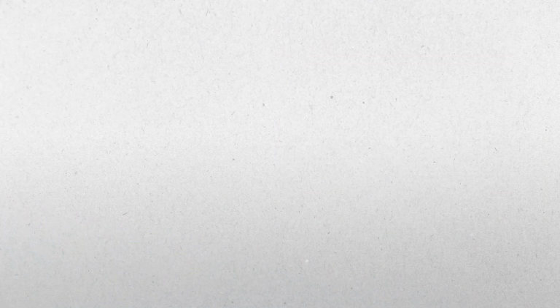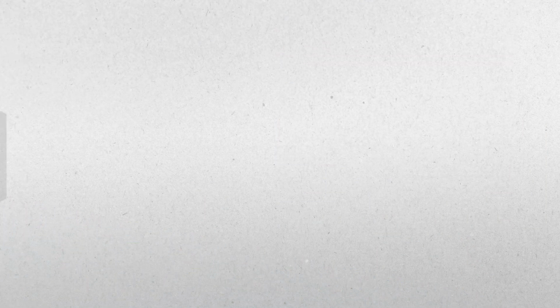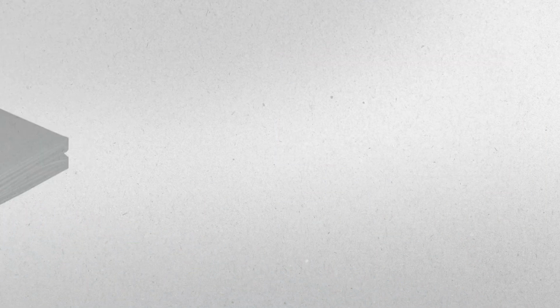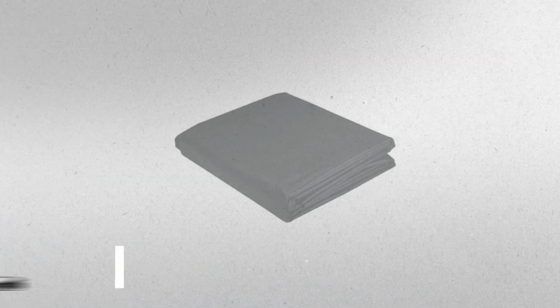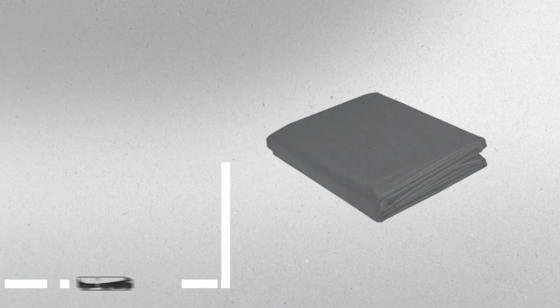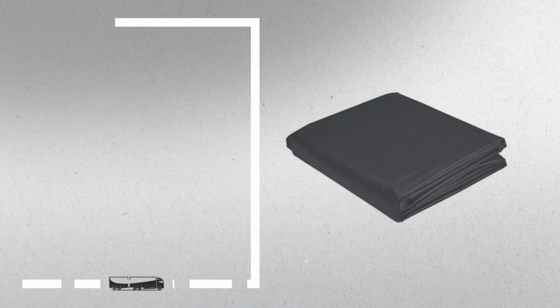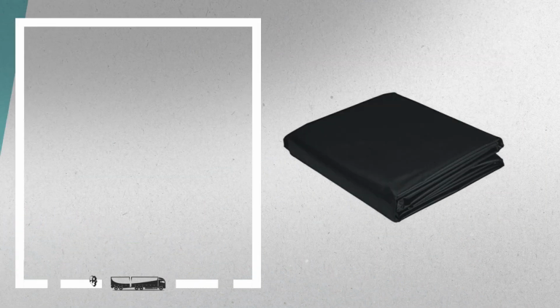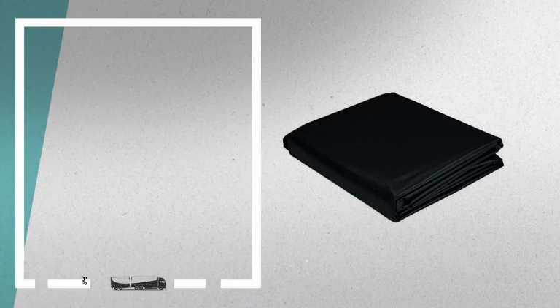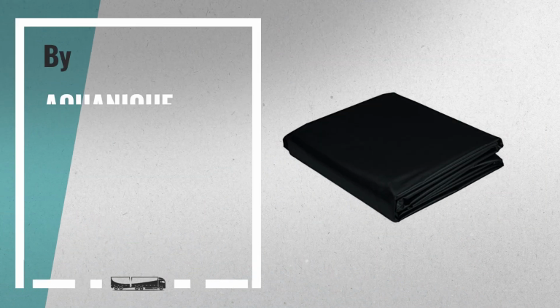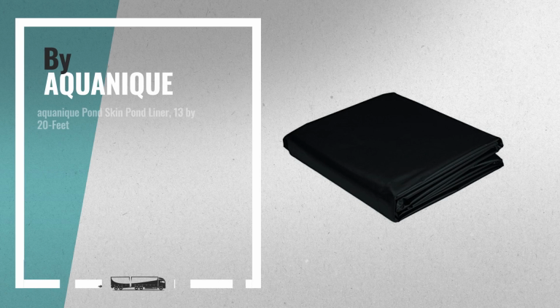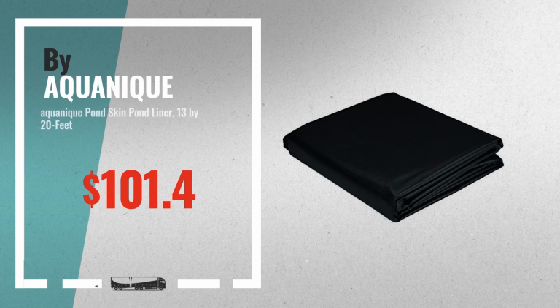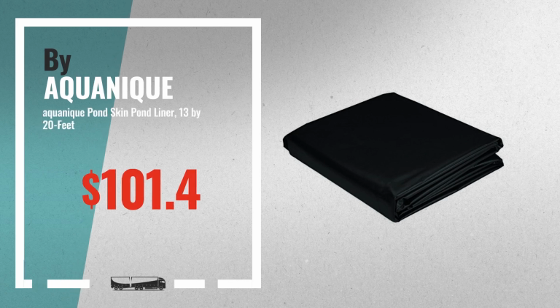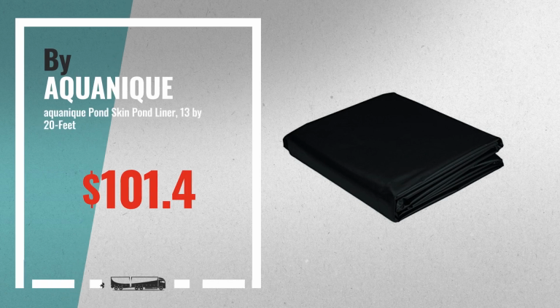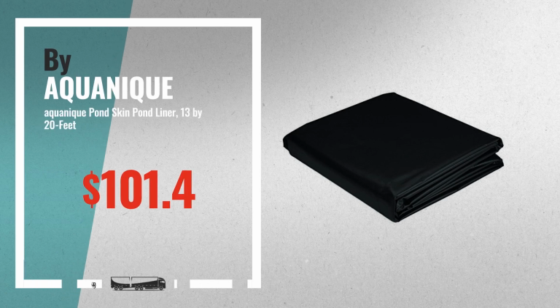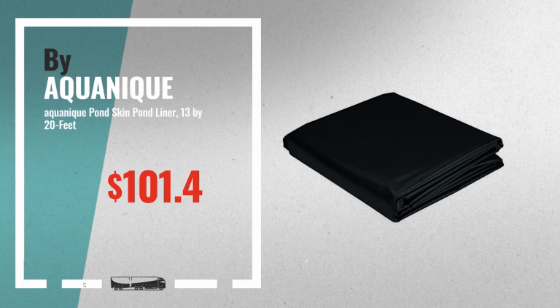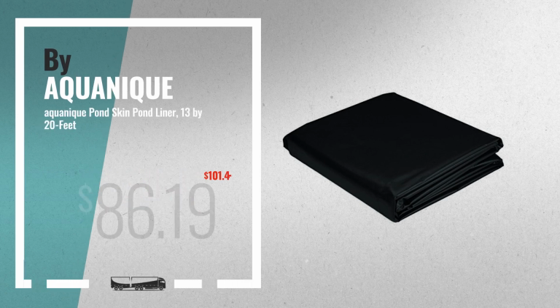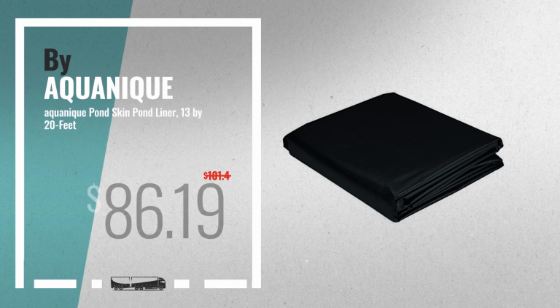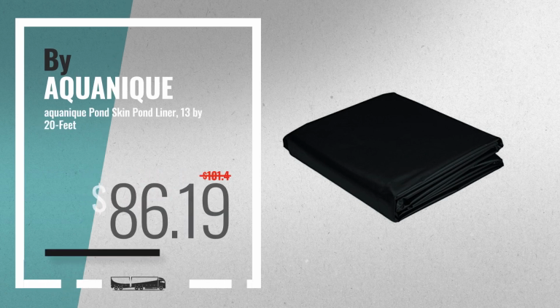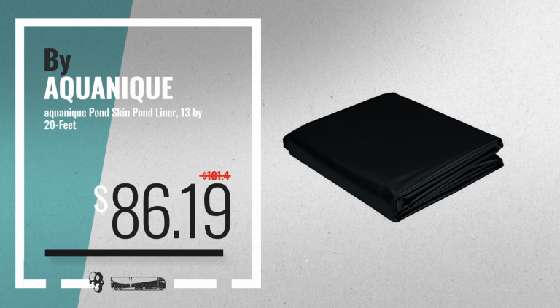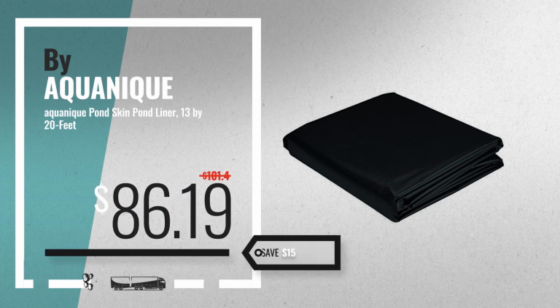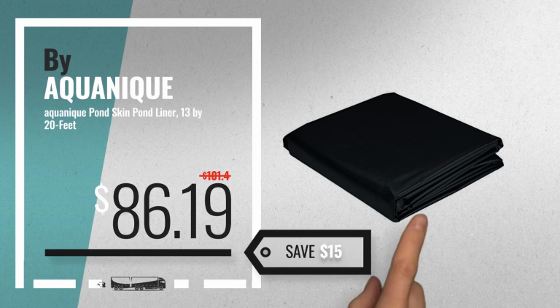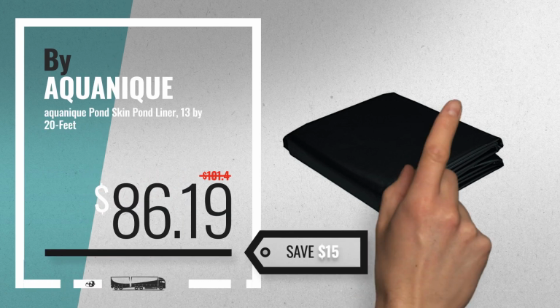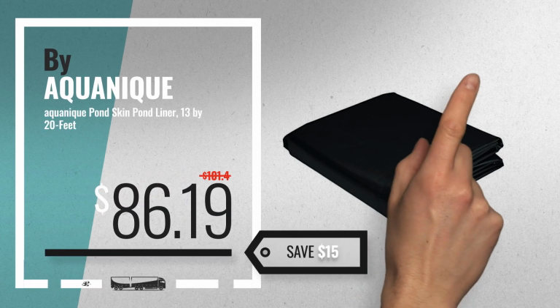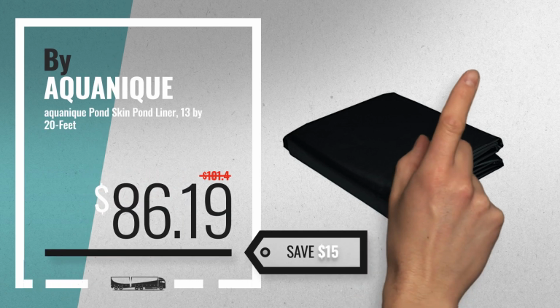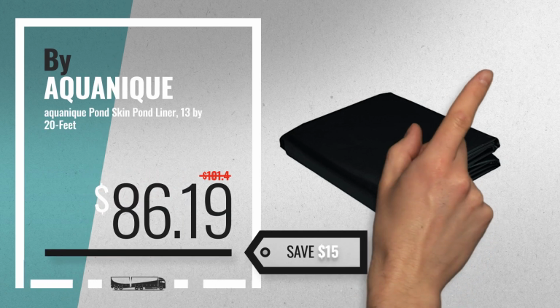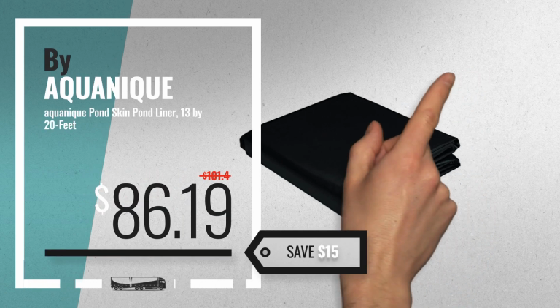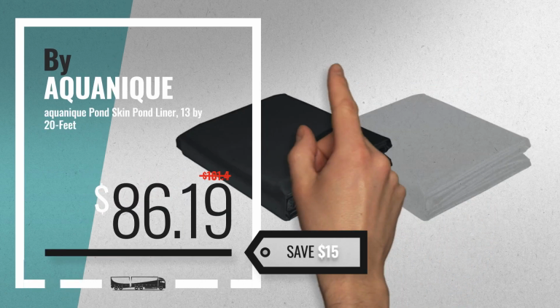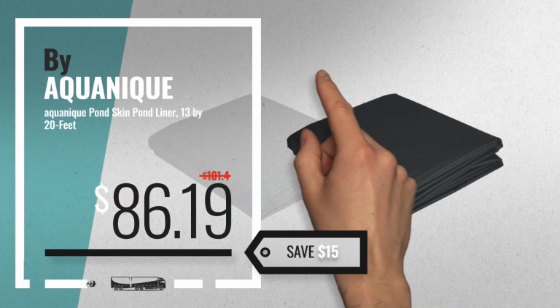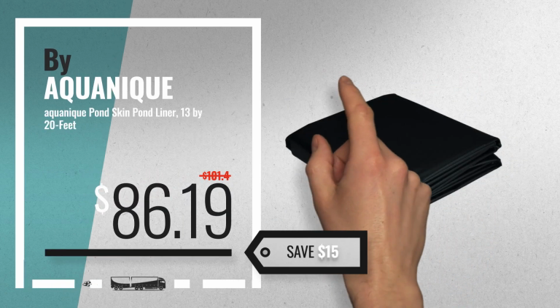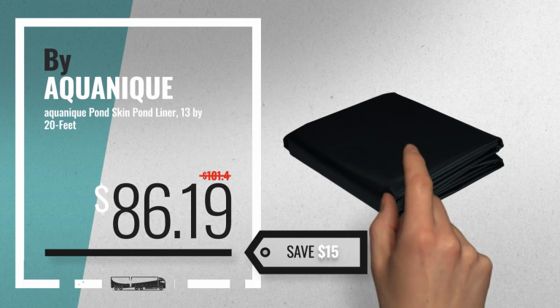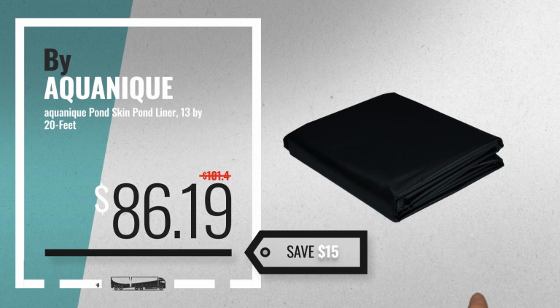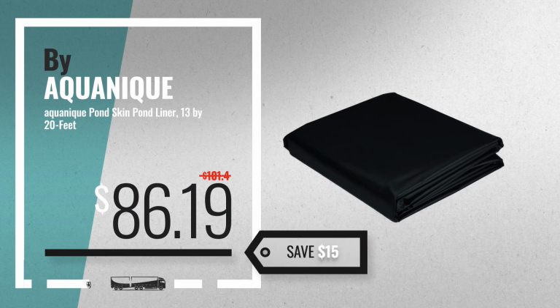Number 2, by Aquanique. Available now on Amazon only at $86.19.